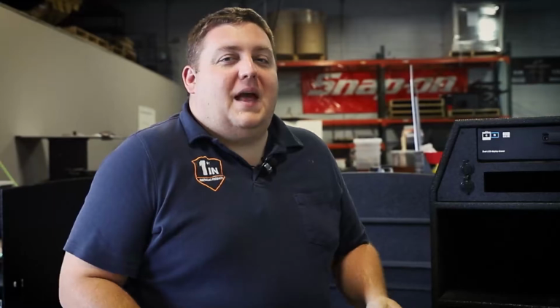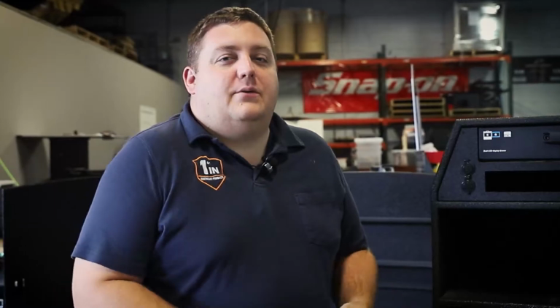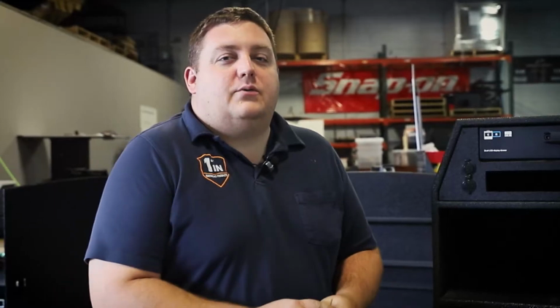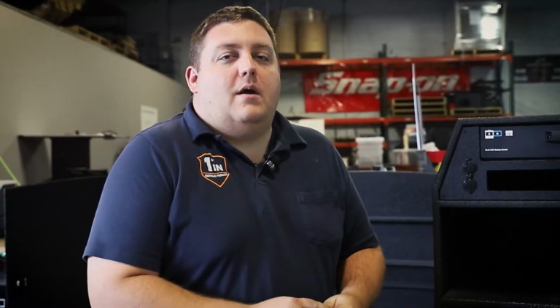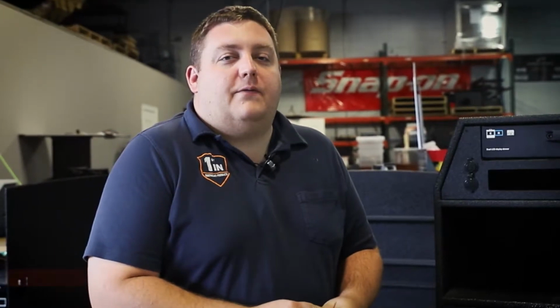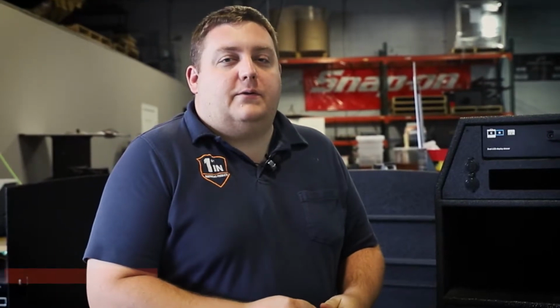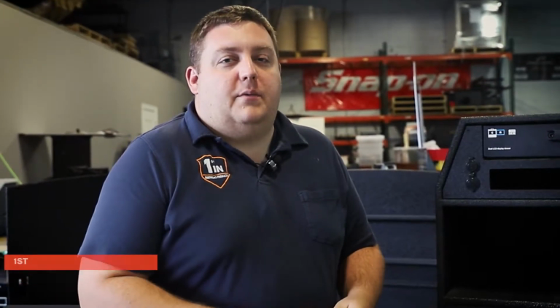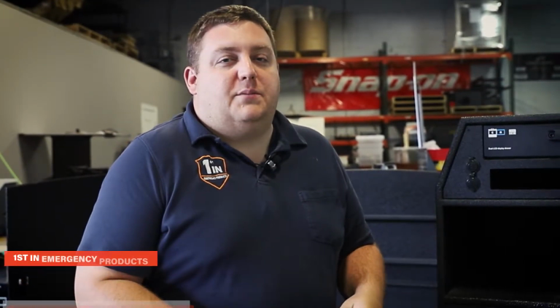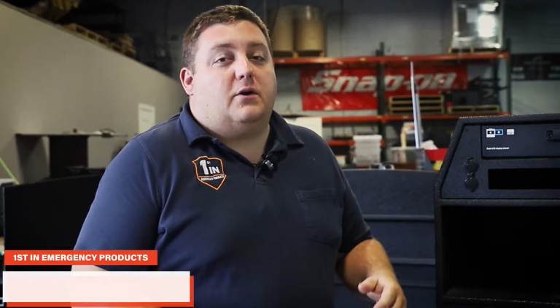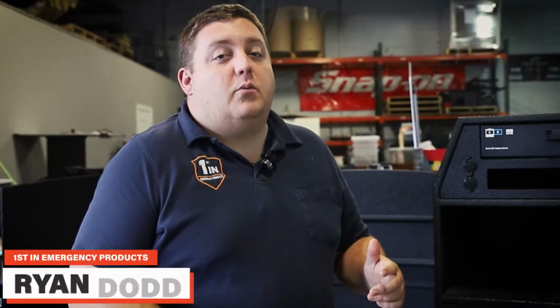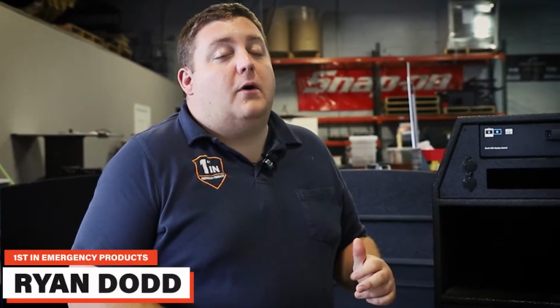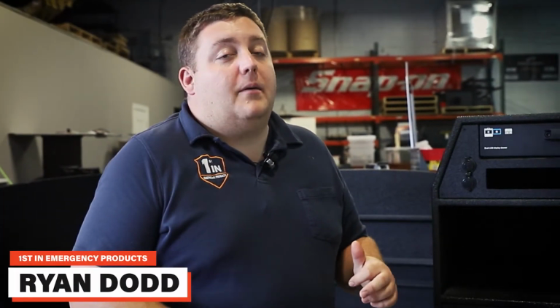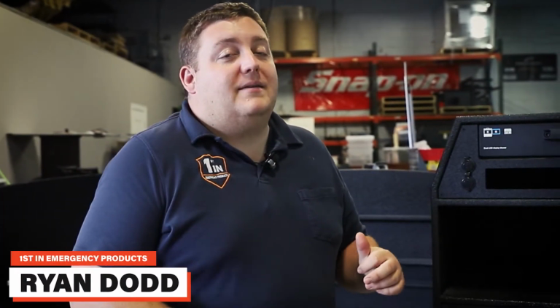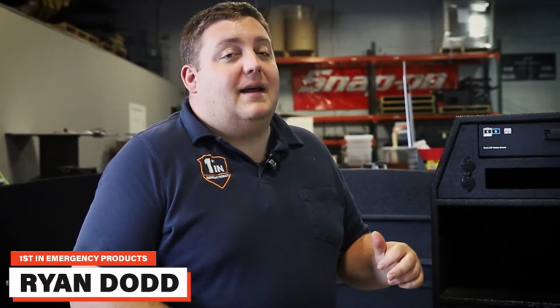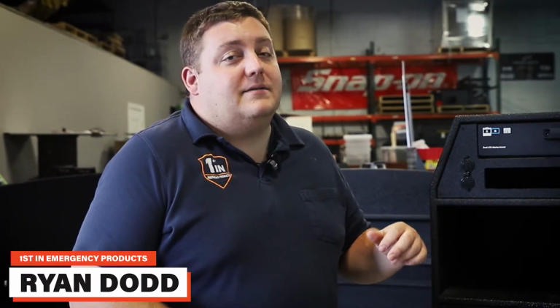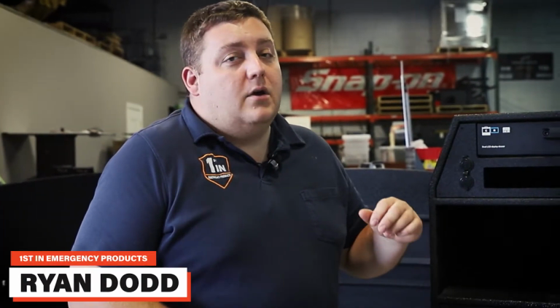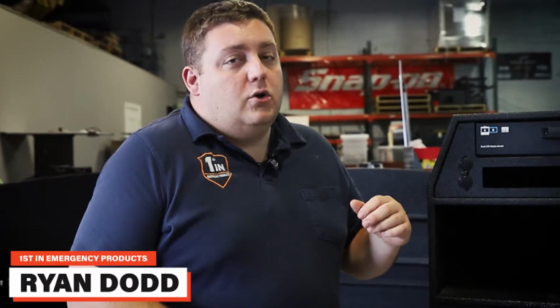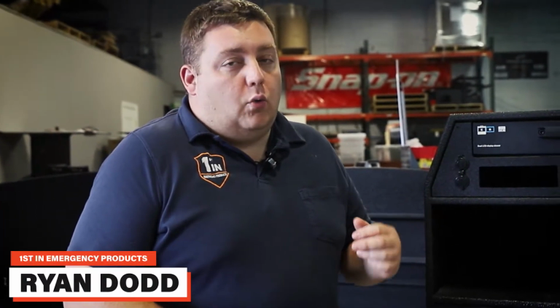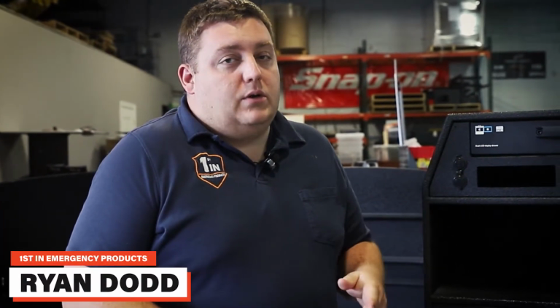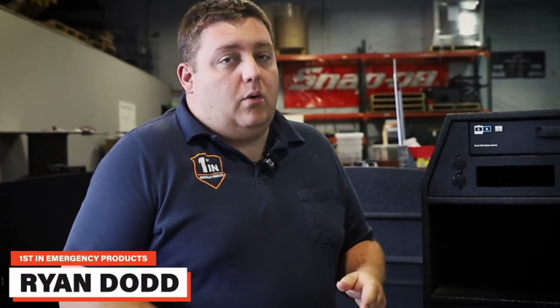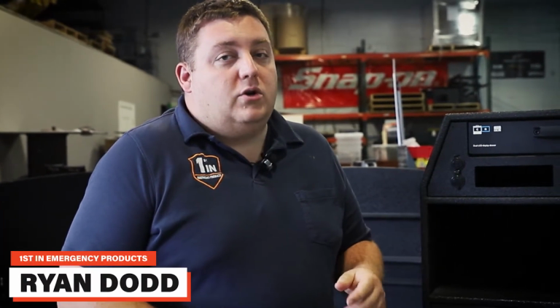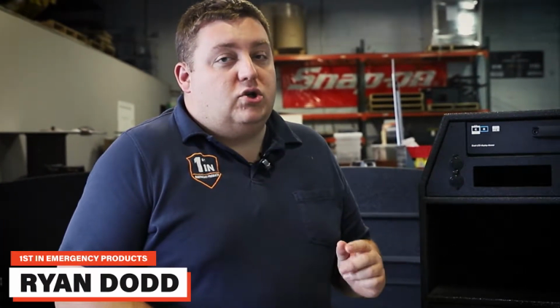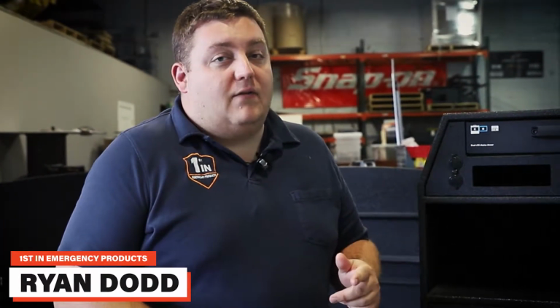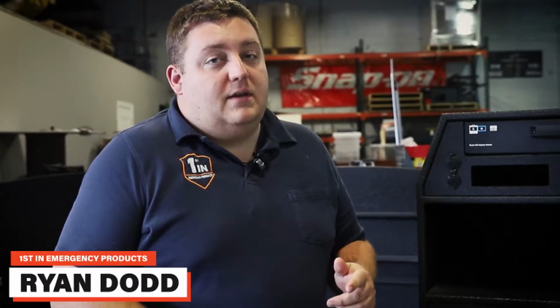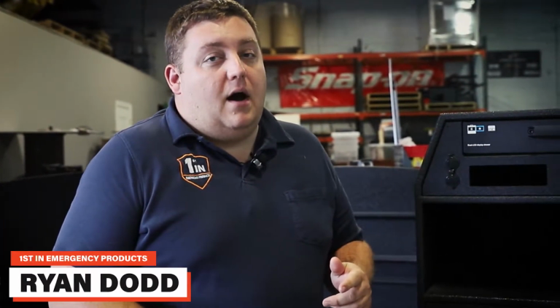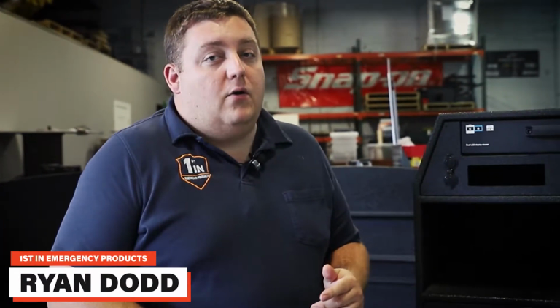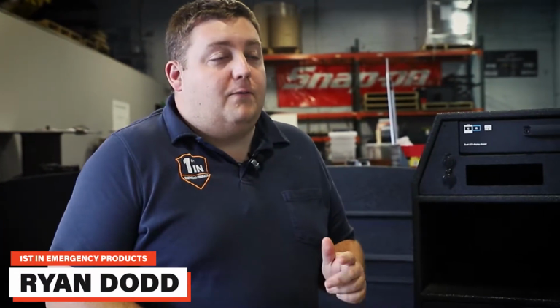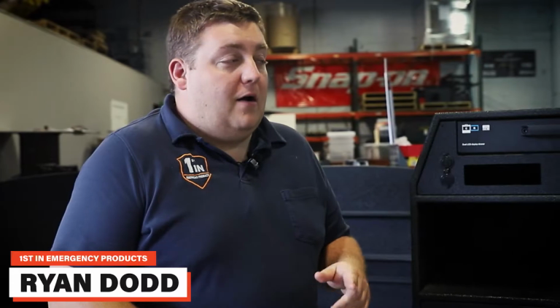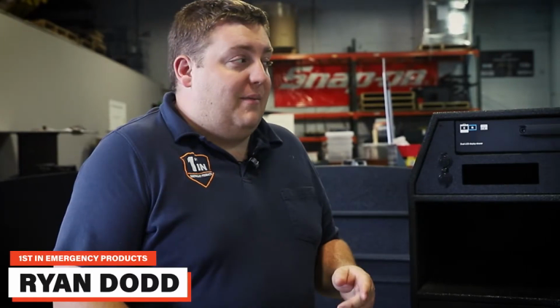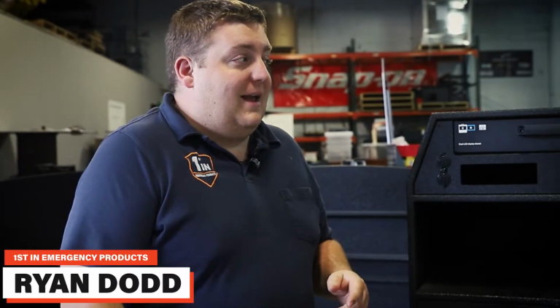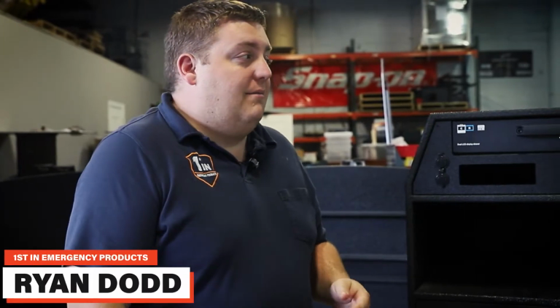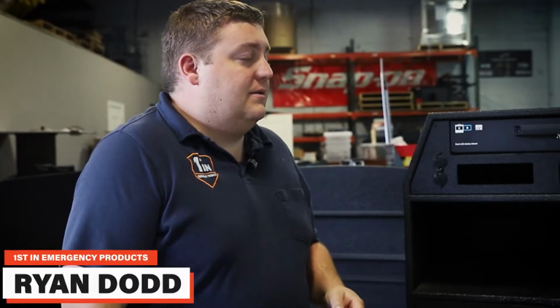How you doing? It's Ryan with First in Emergency Products. What we're talking about today is 2021 Chevy Tahoe Fire Command Cabinets.